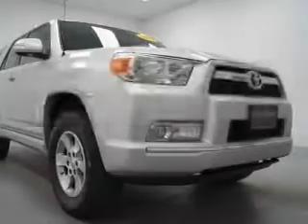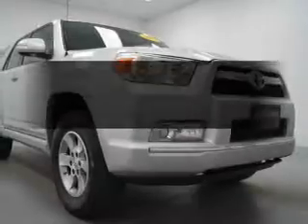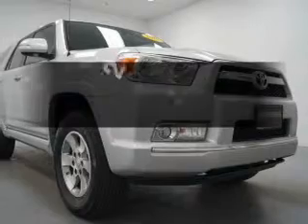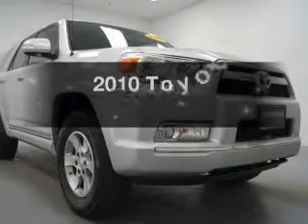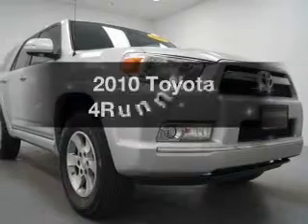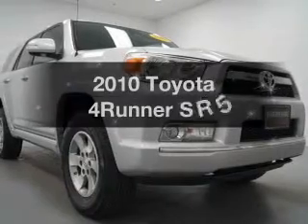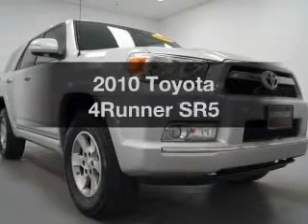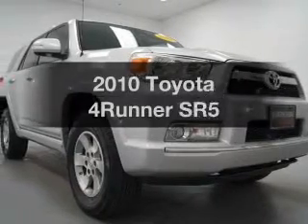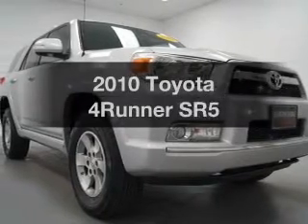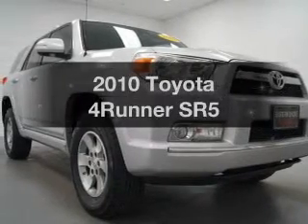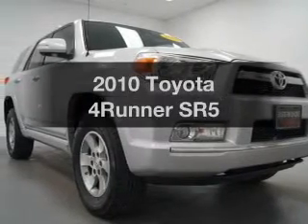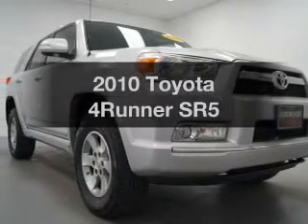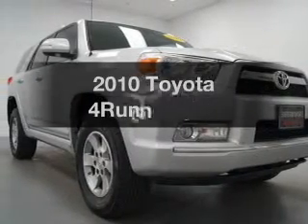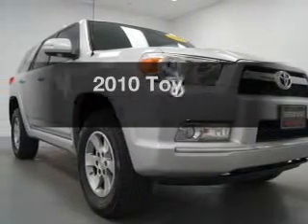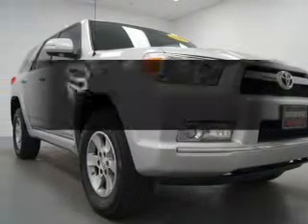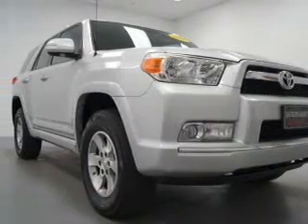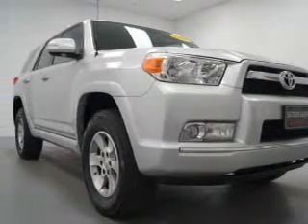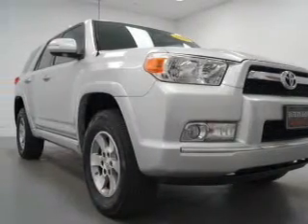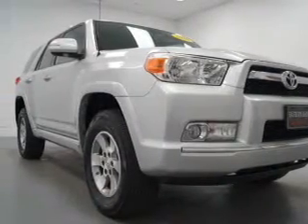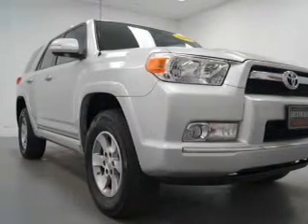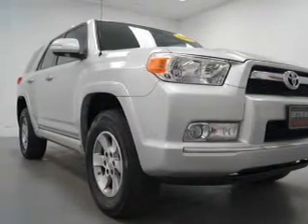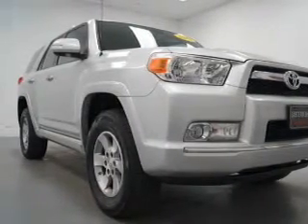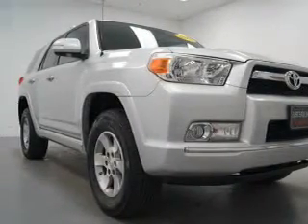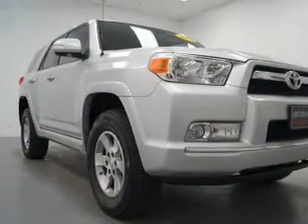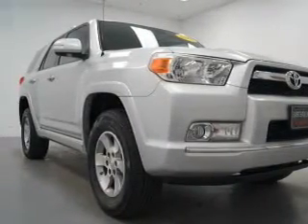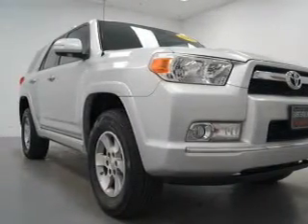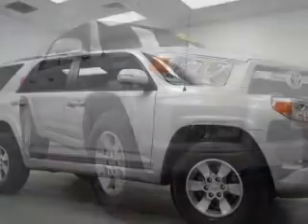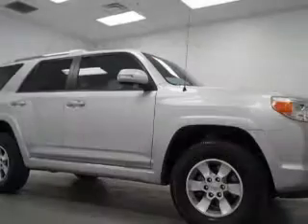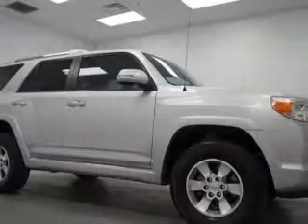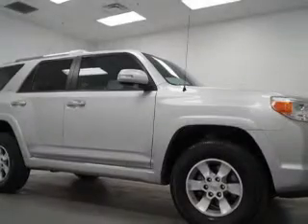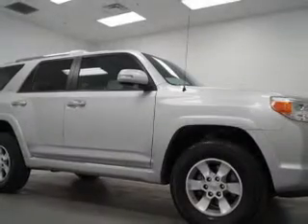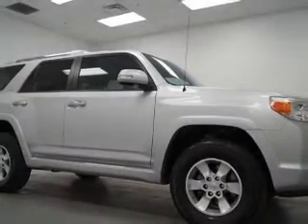Get noticed in this 2010 Toyota 4Runner. Travel the roads in style and comfort in this great vehicle.